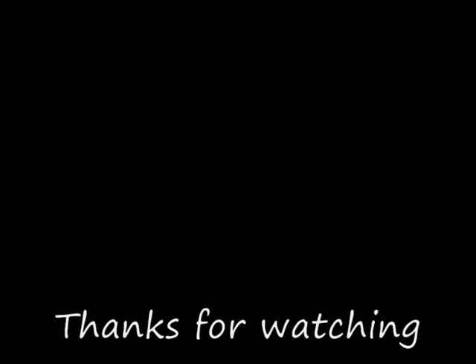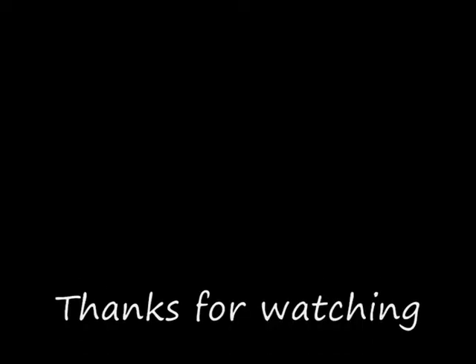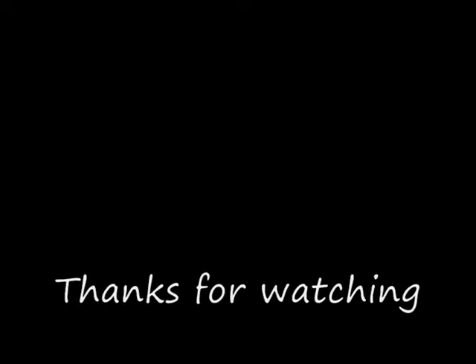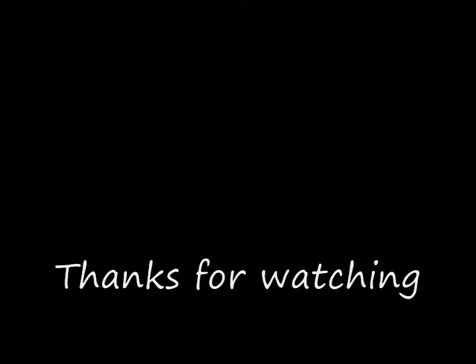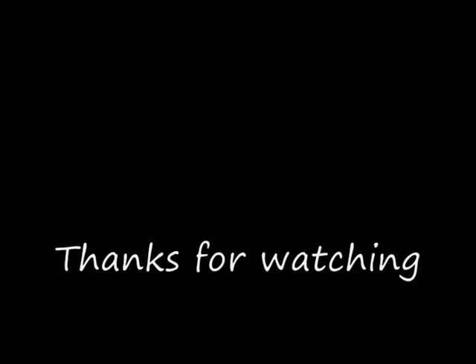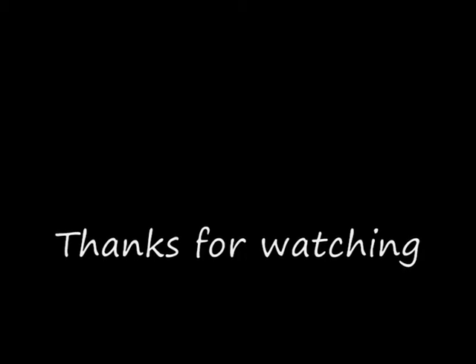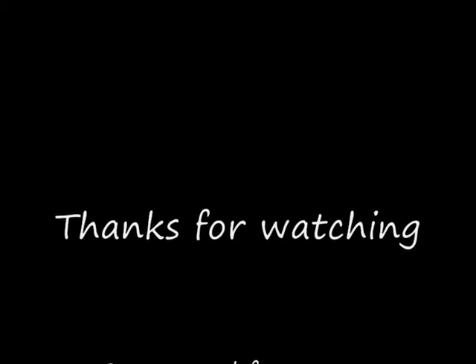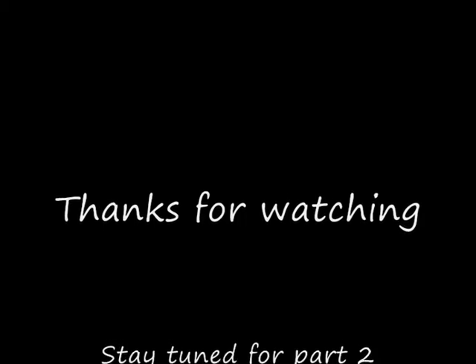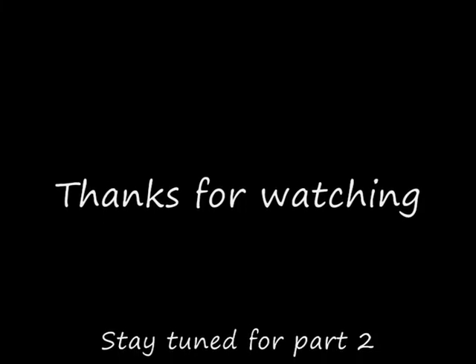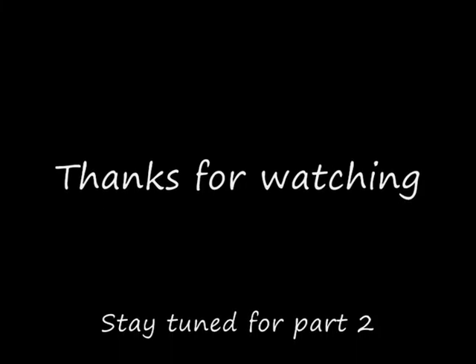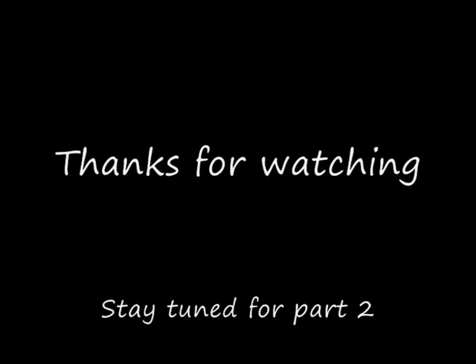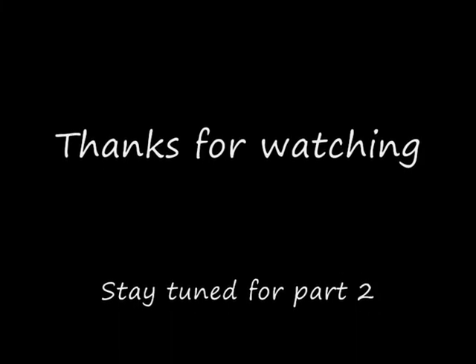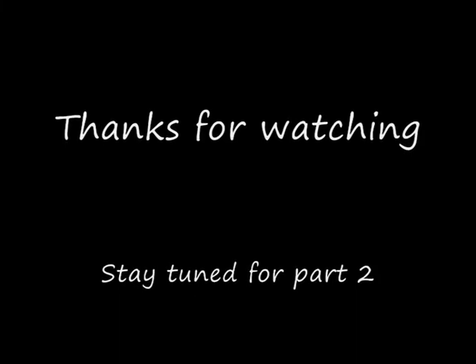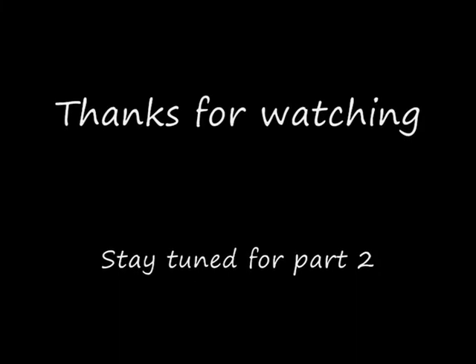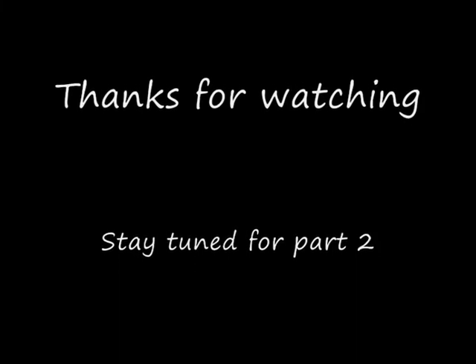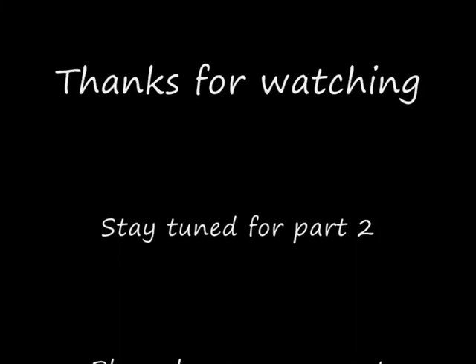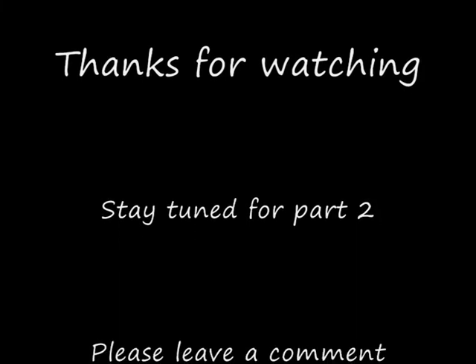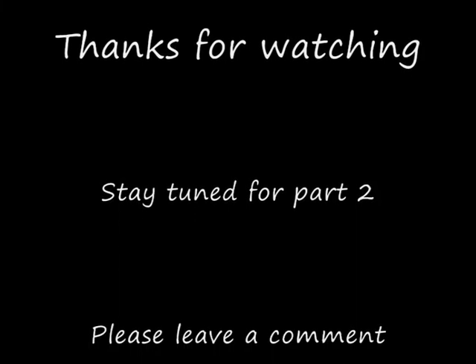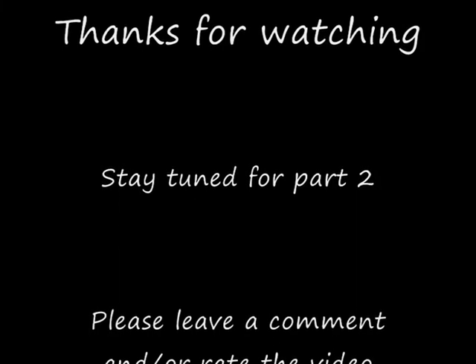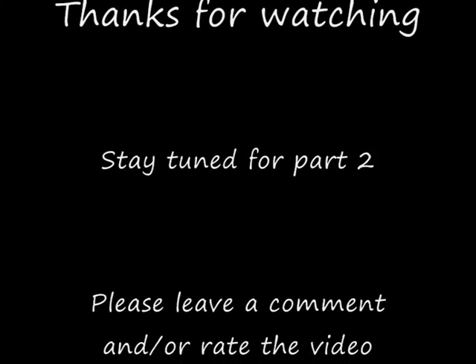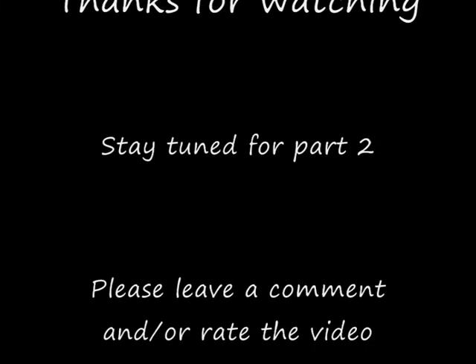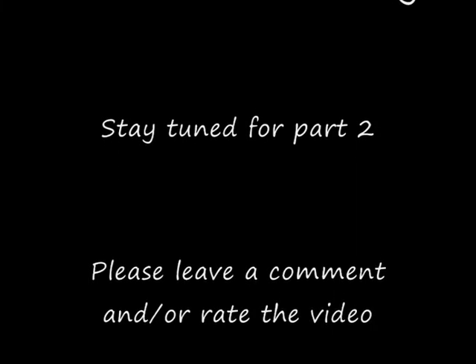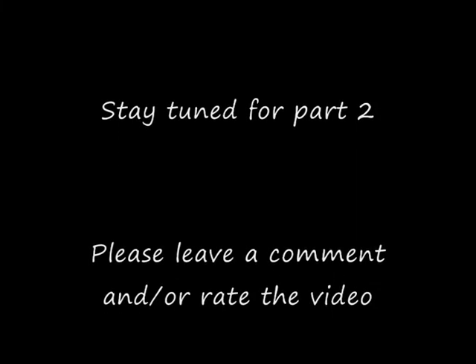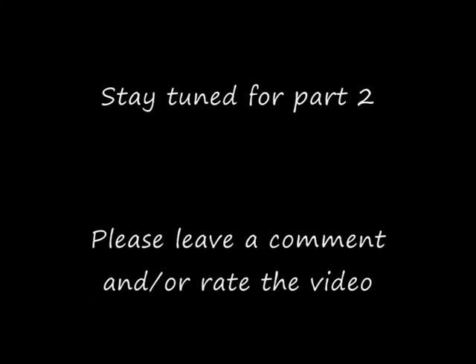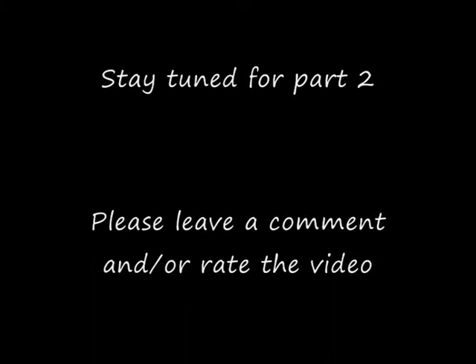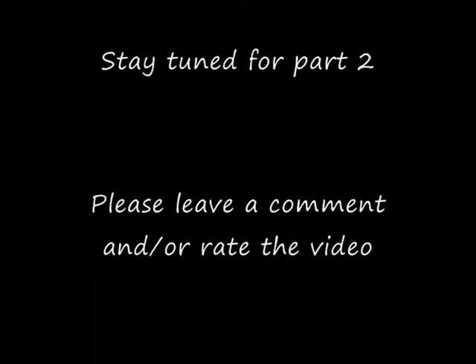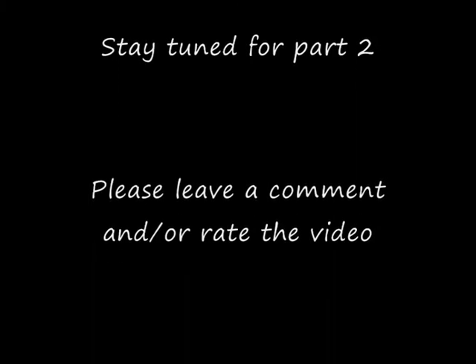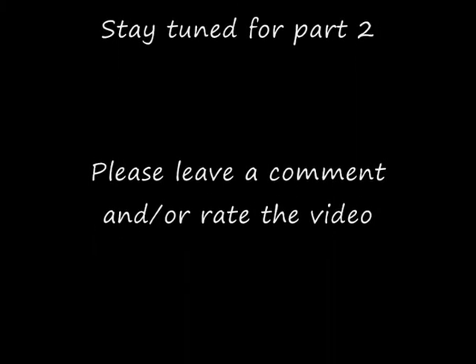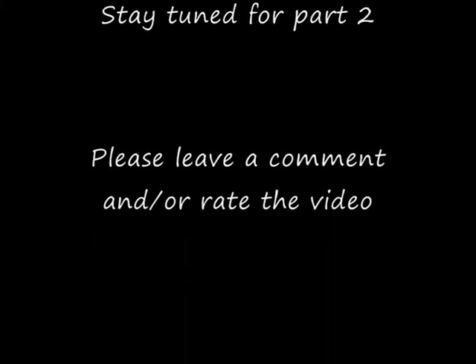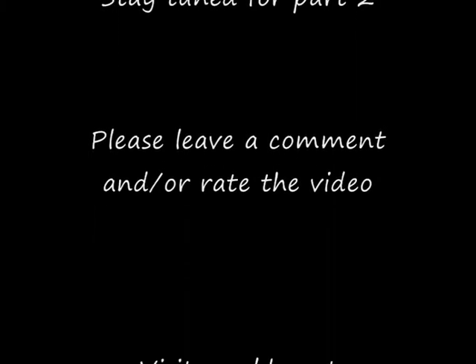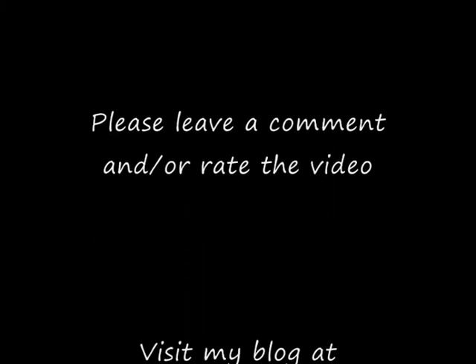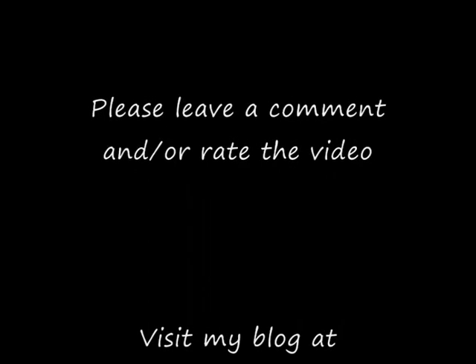Thanks for watching guys and stay tuned for part two. Bye.